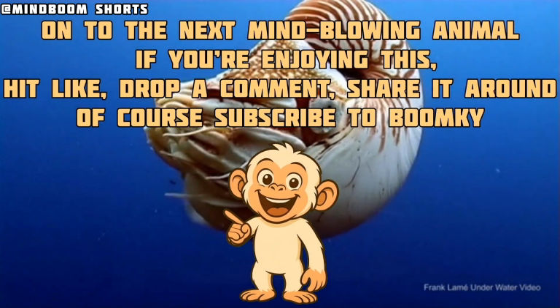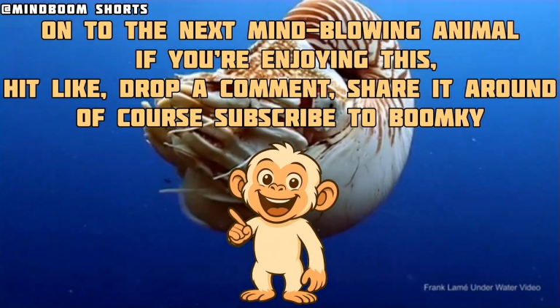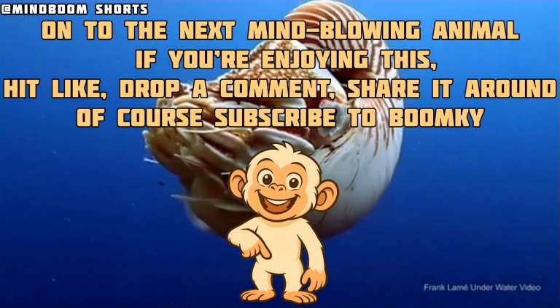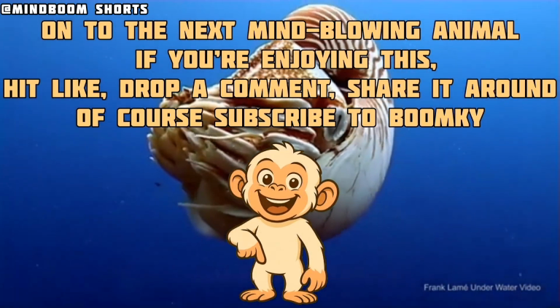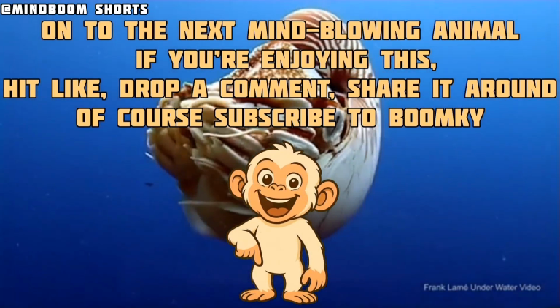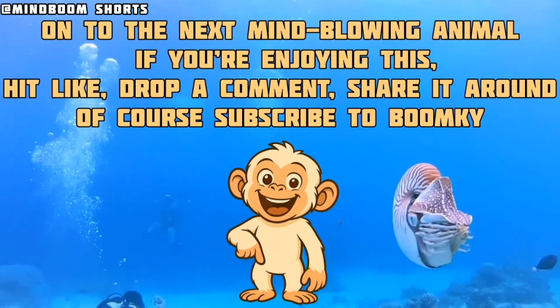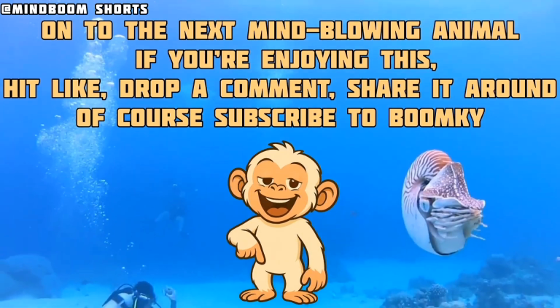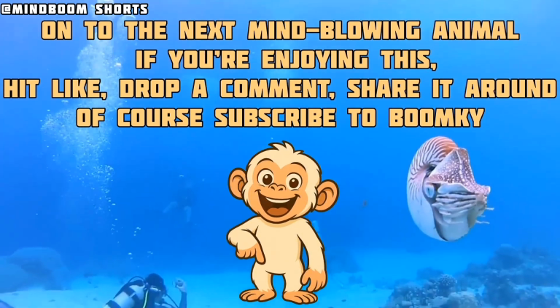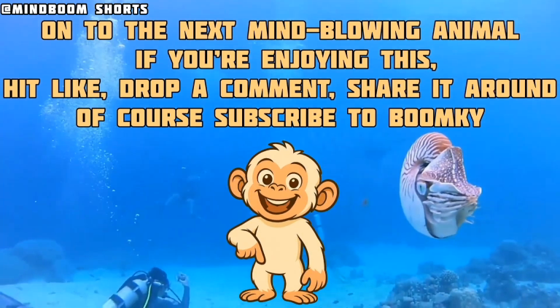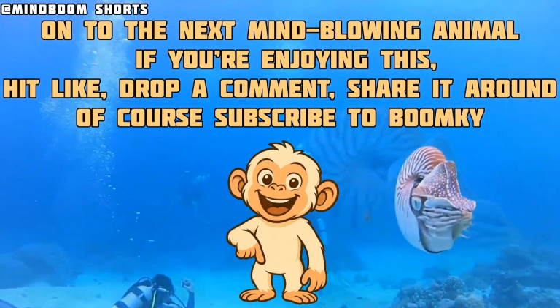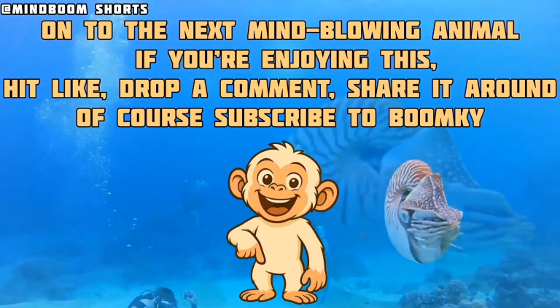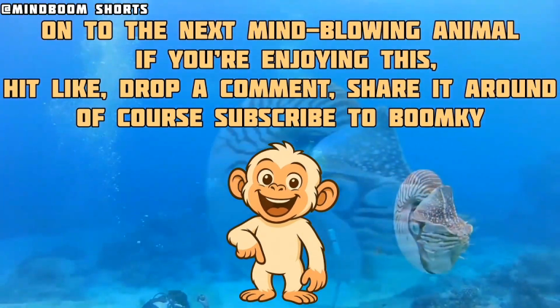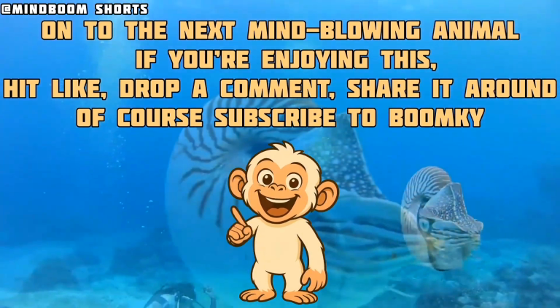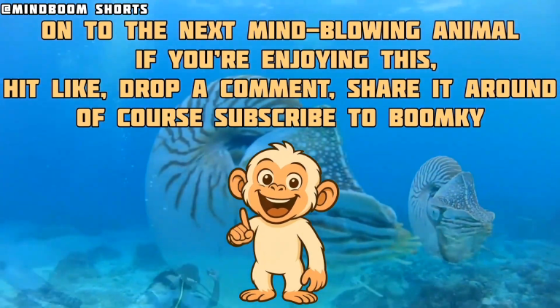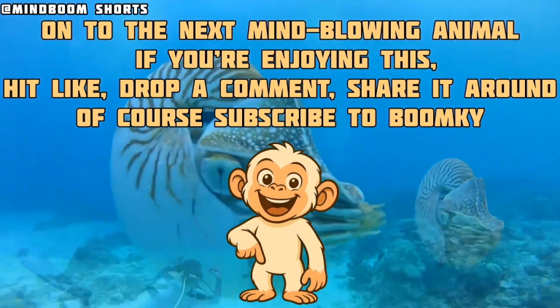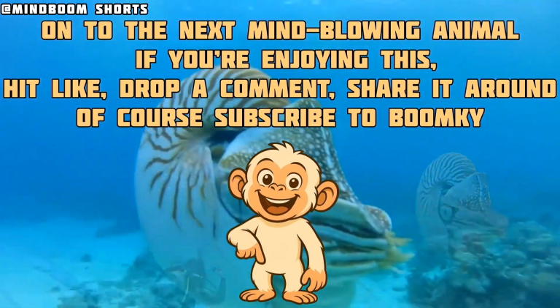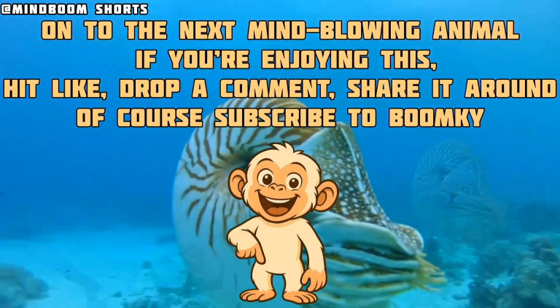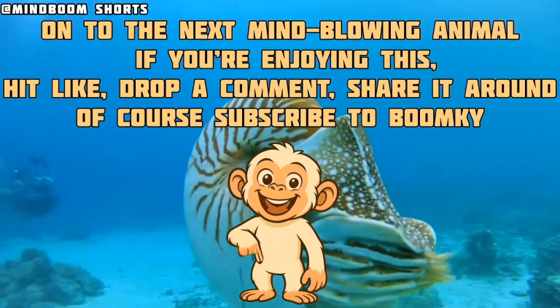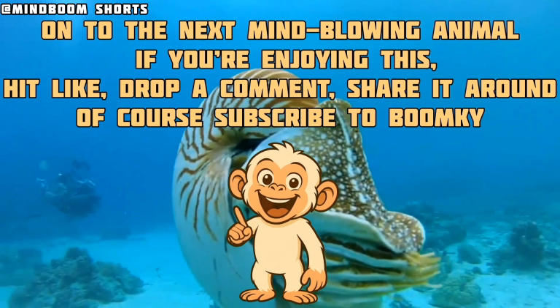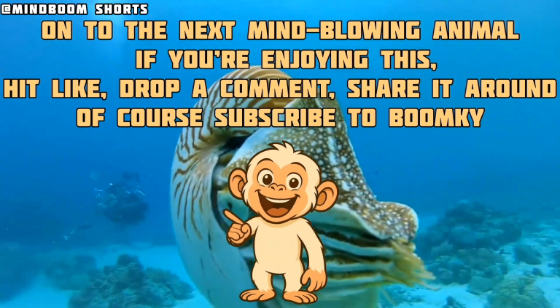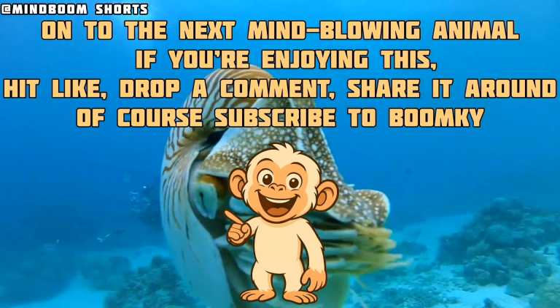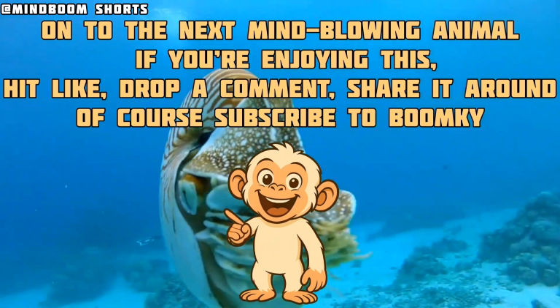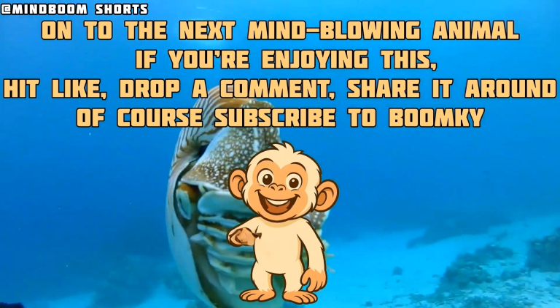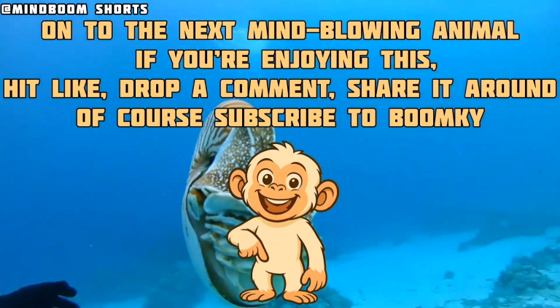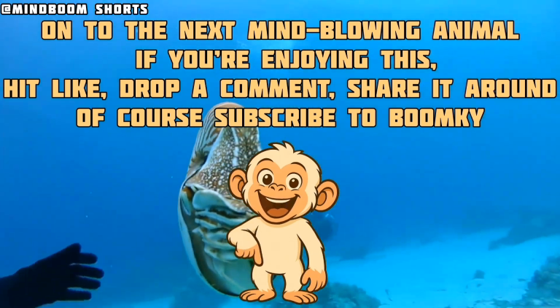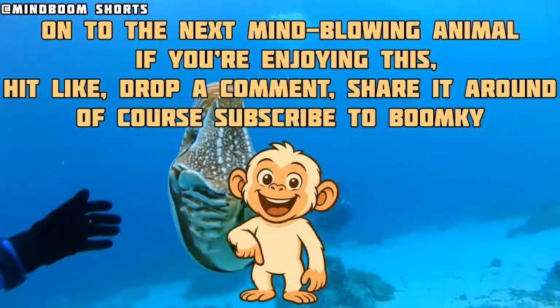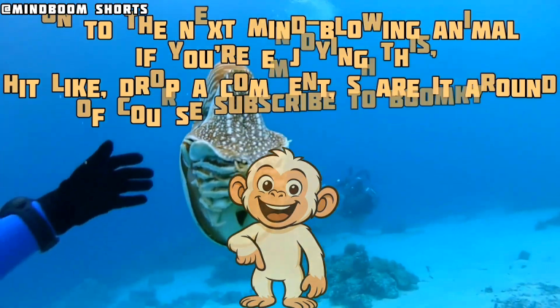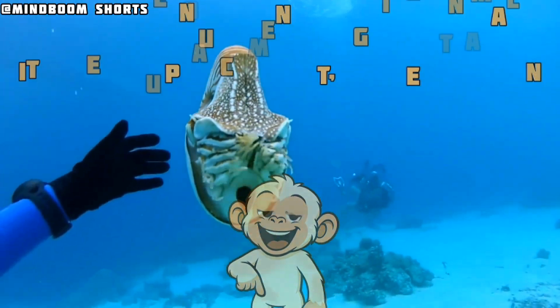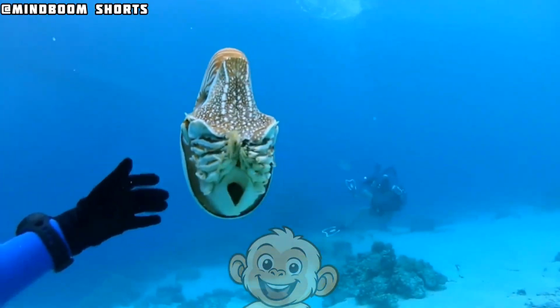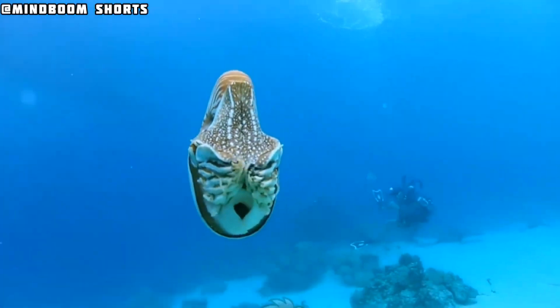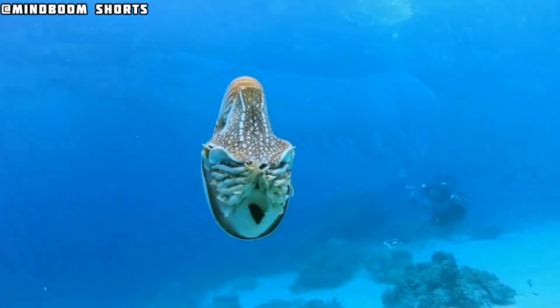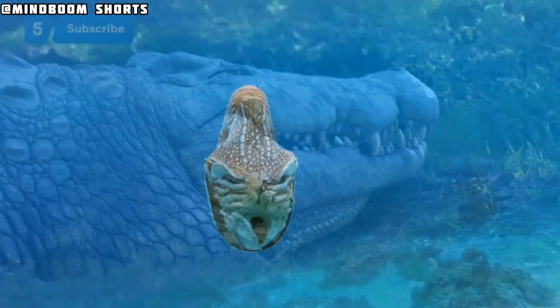And if you're enjoying this, hit like, drop a comment, share it around, and of course subscribe to BoomKY.